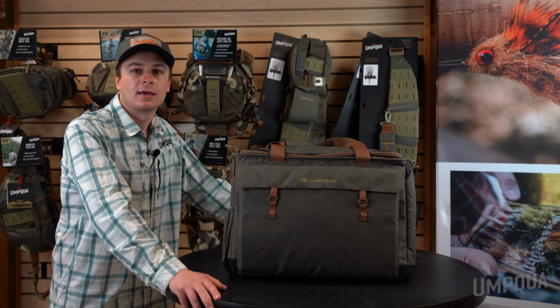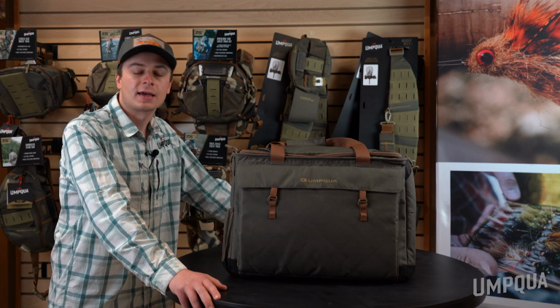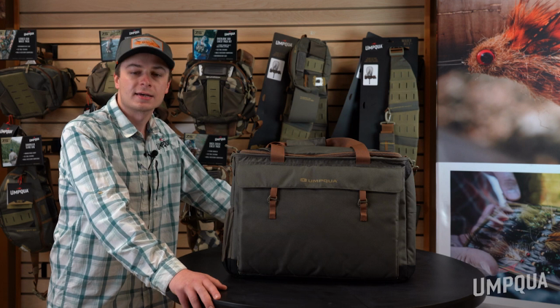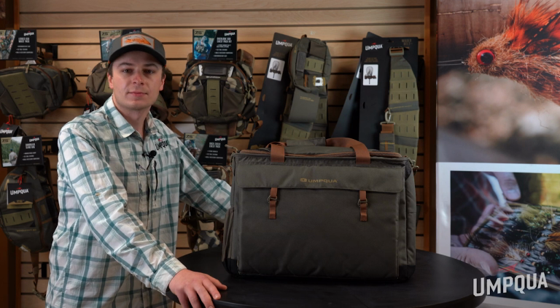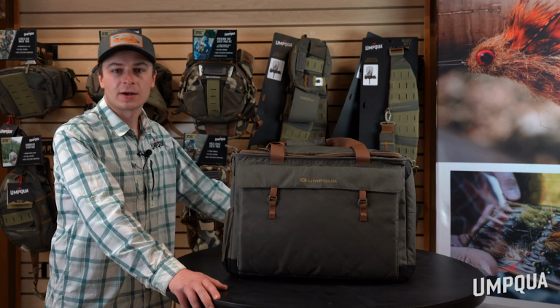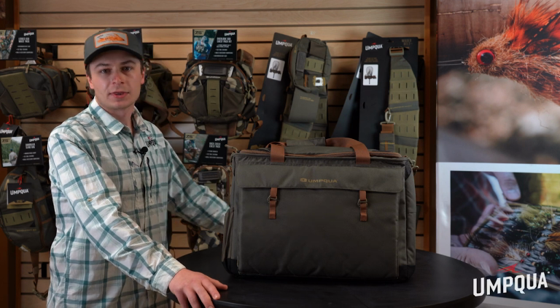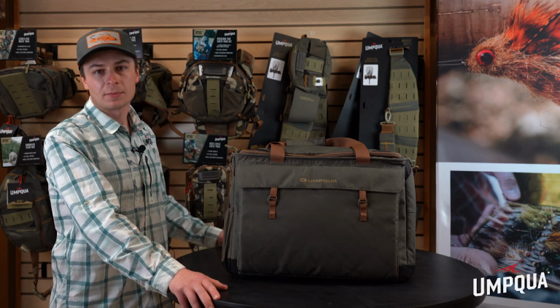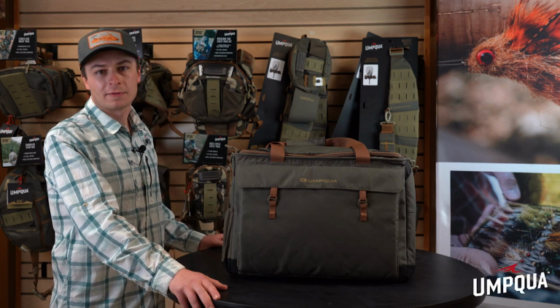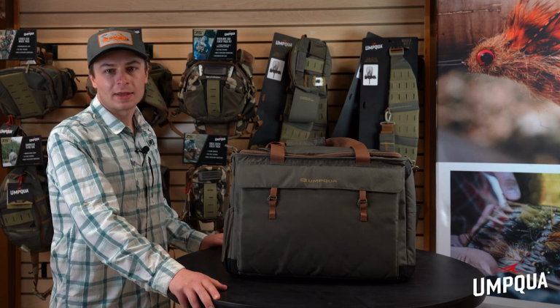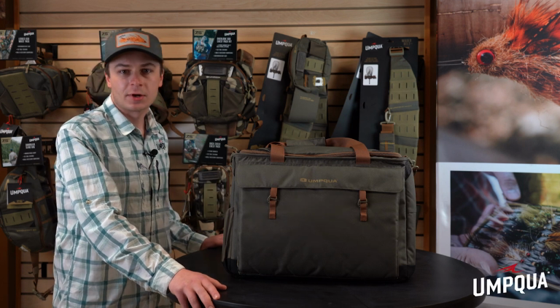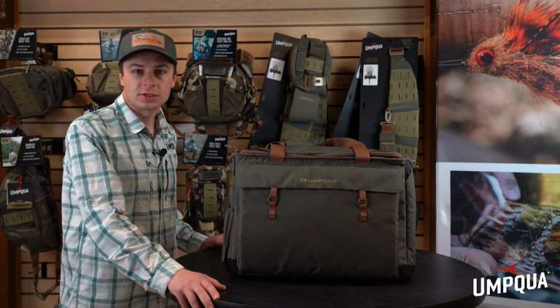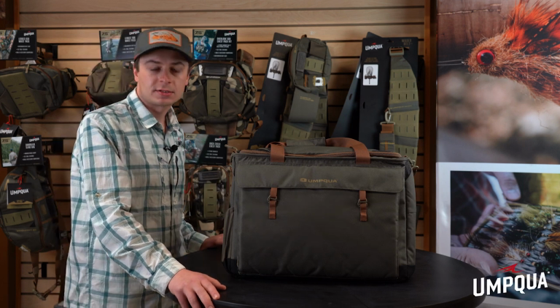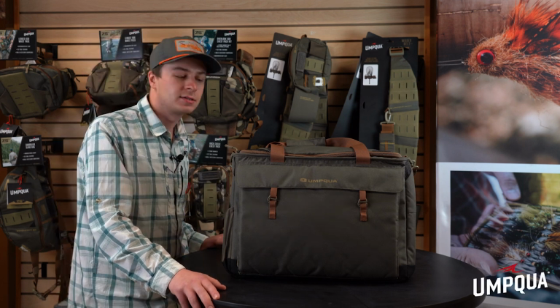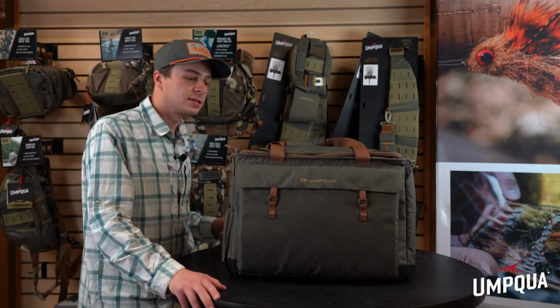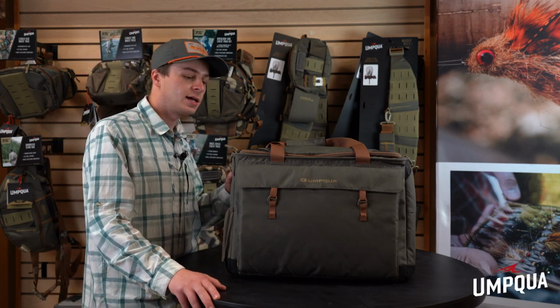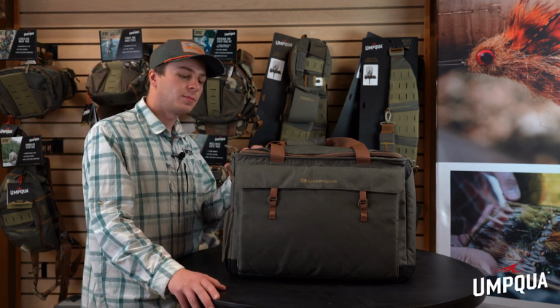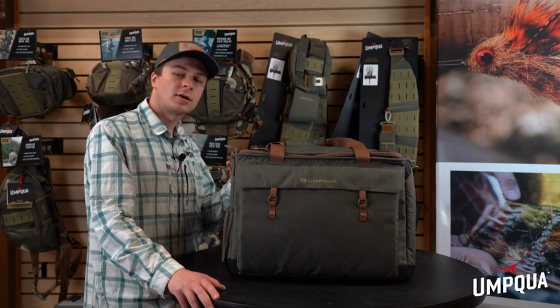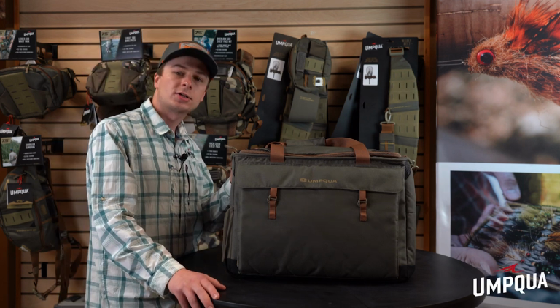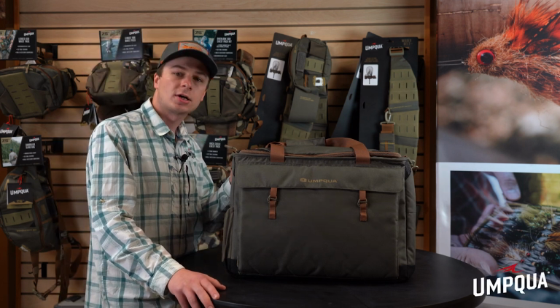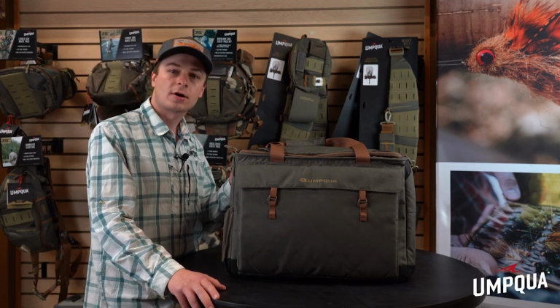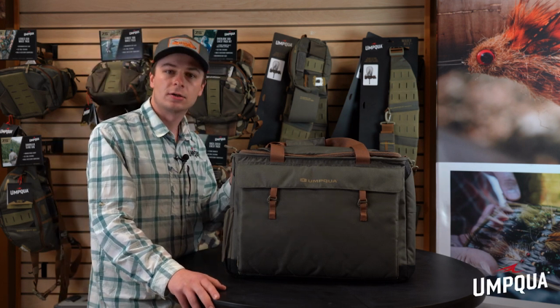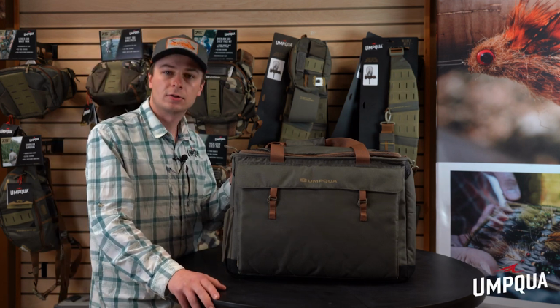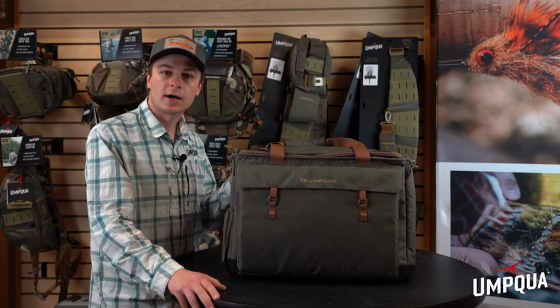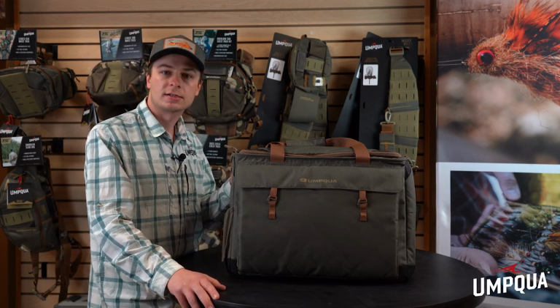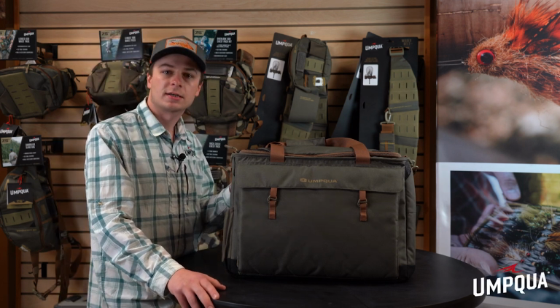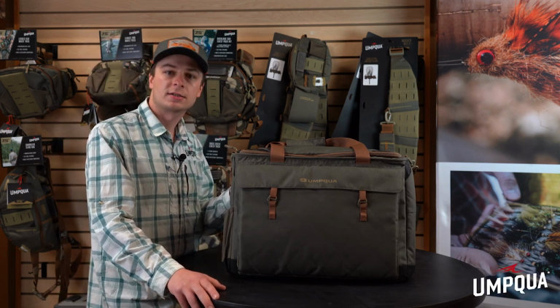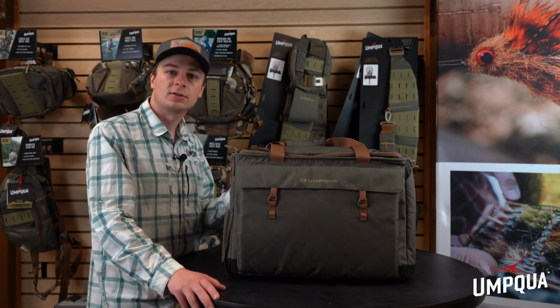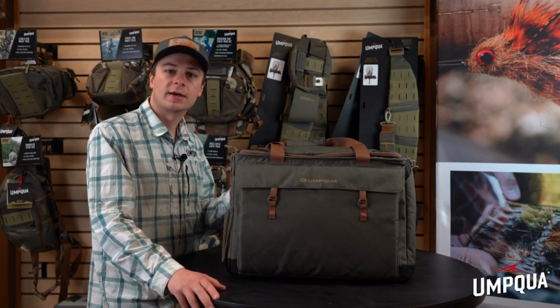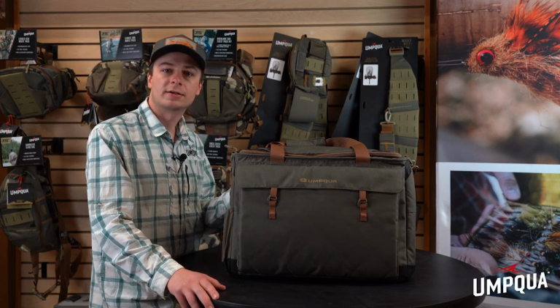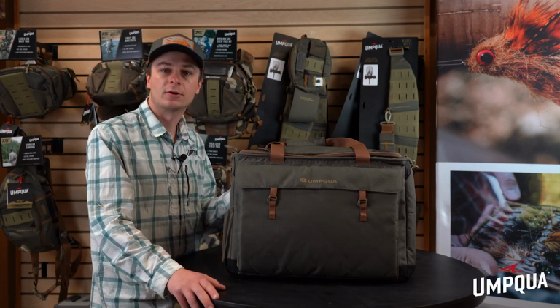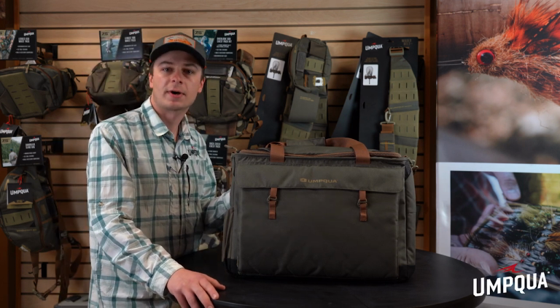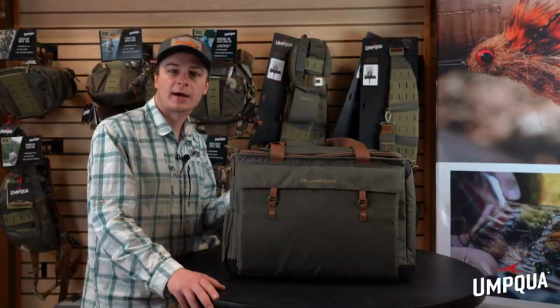Hey guys, I'm Mike with Umpco Feather Merchants. Today I'm here to show you our new ZS2 waiter tote bag.